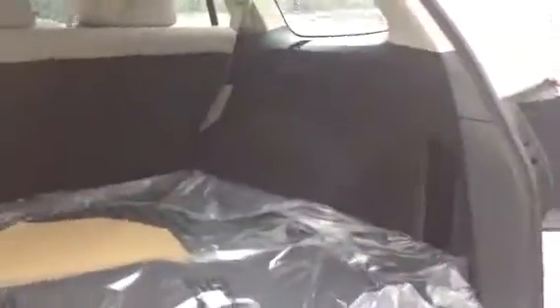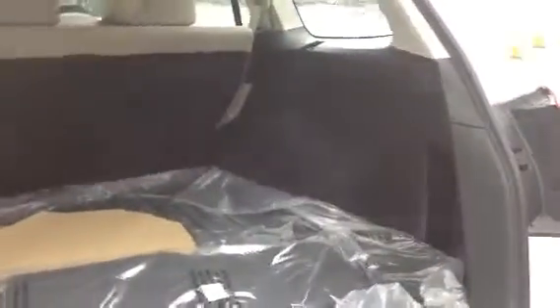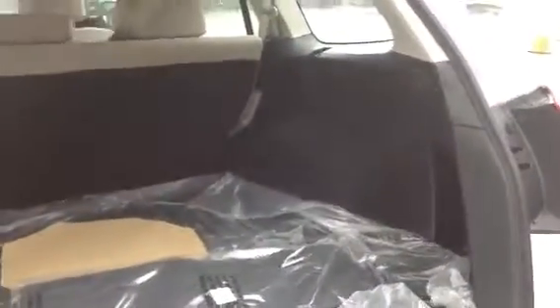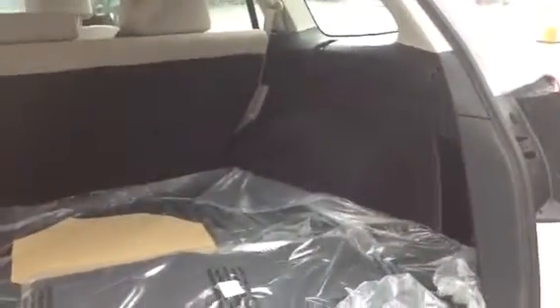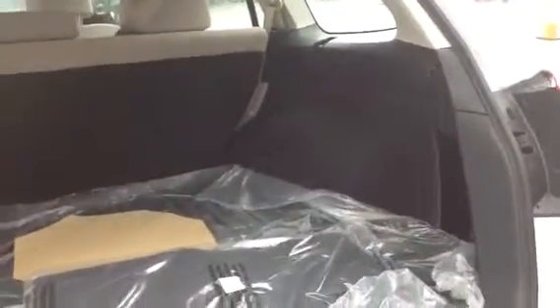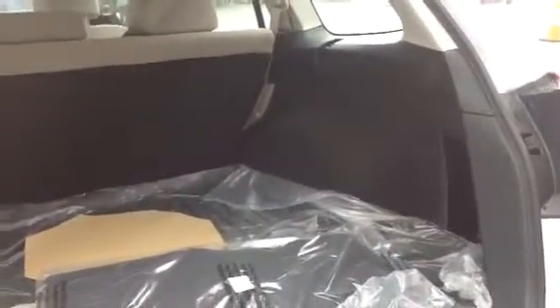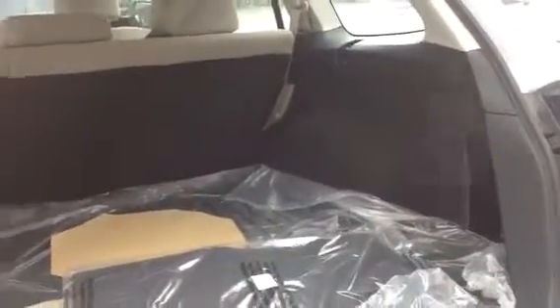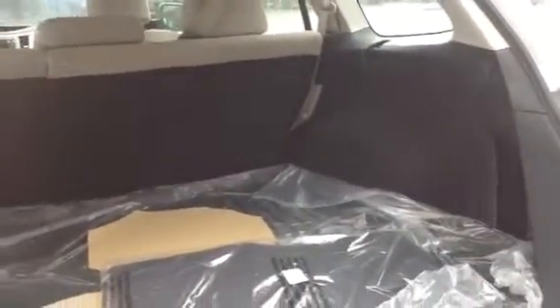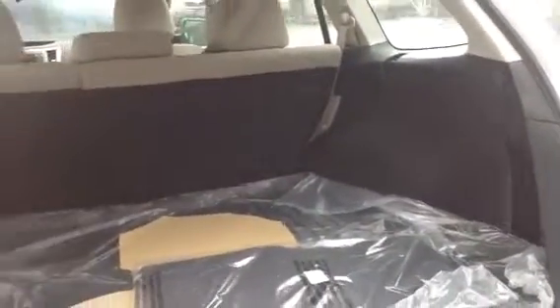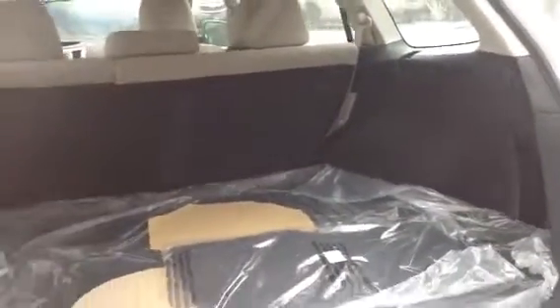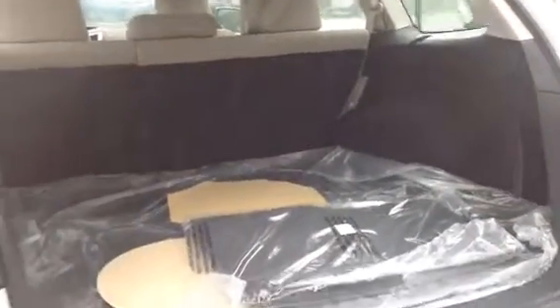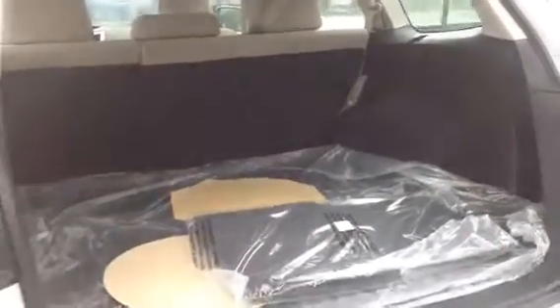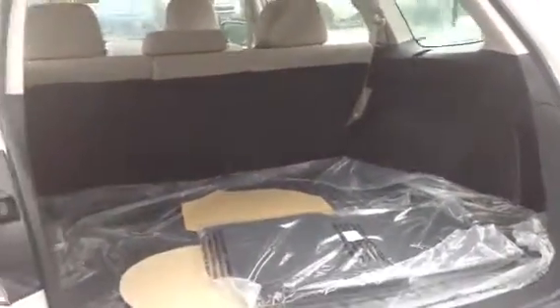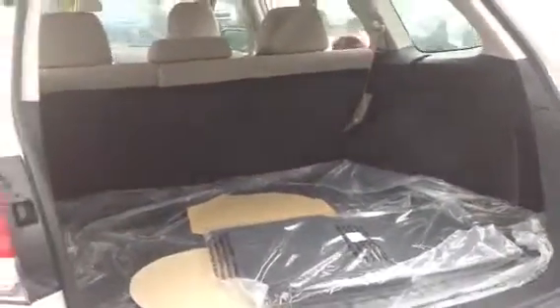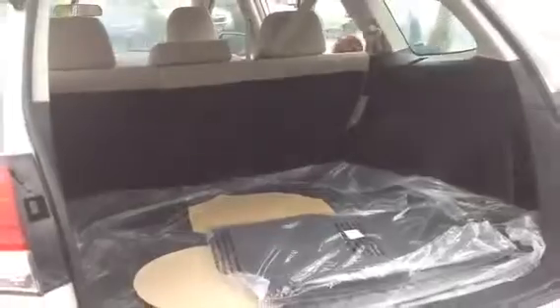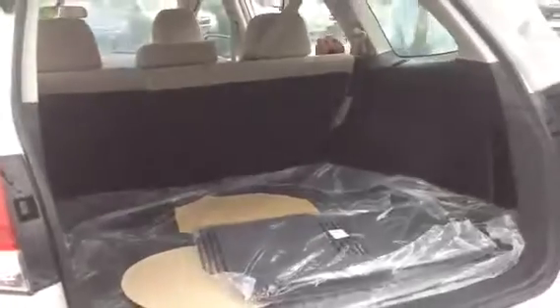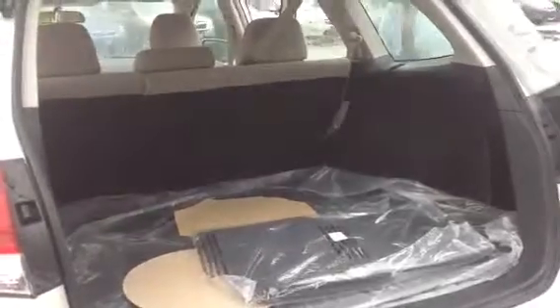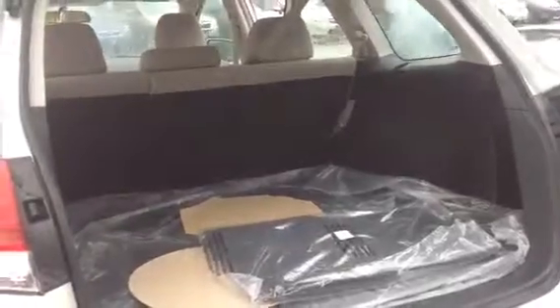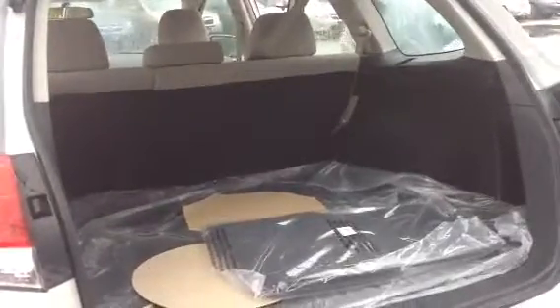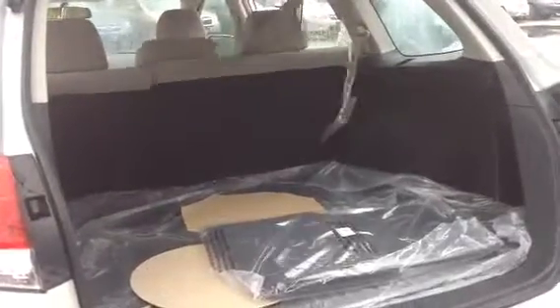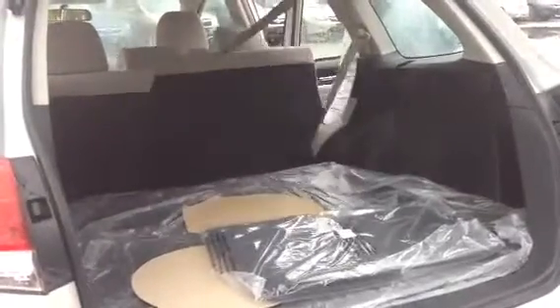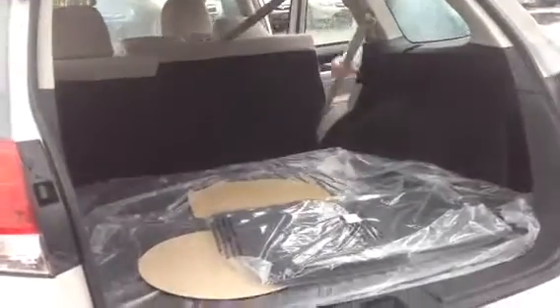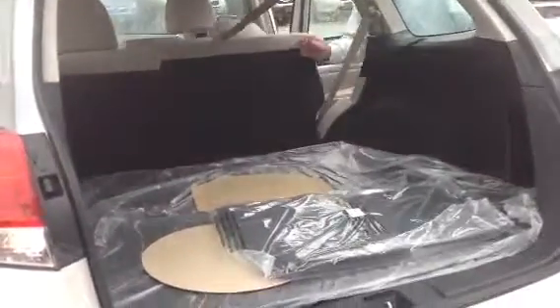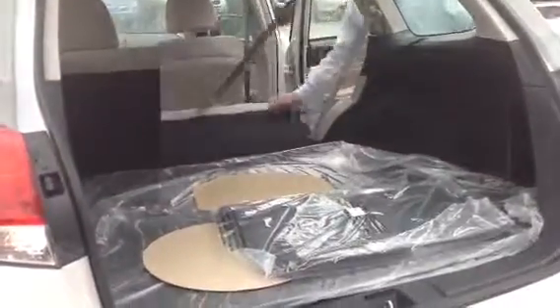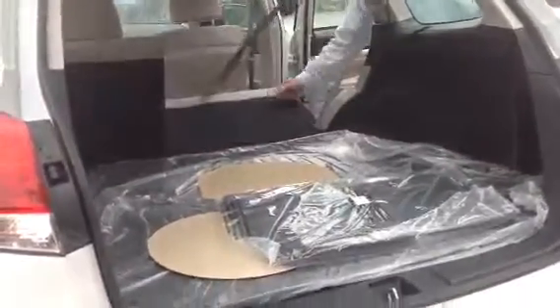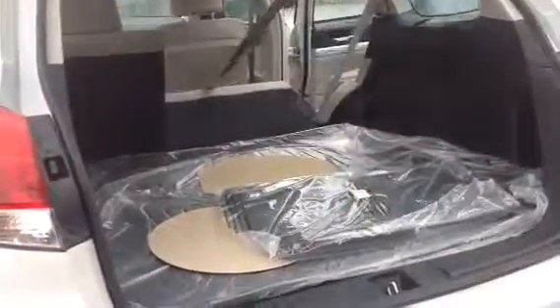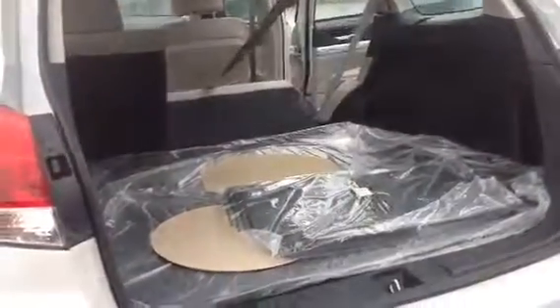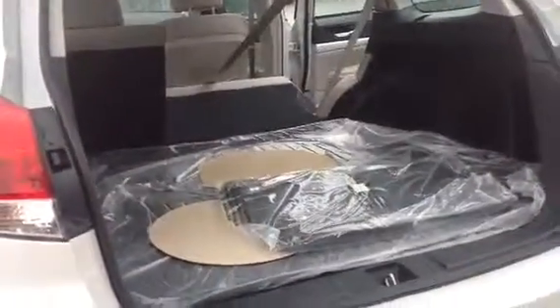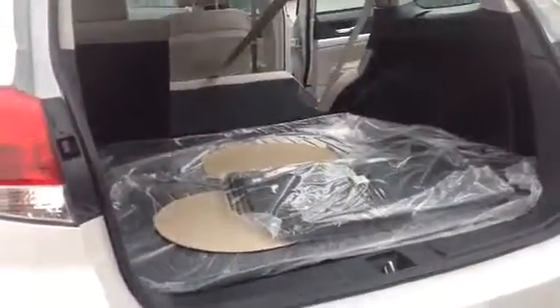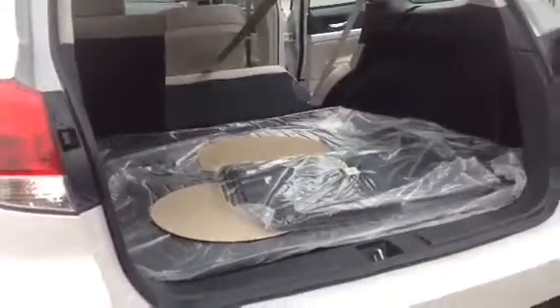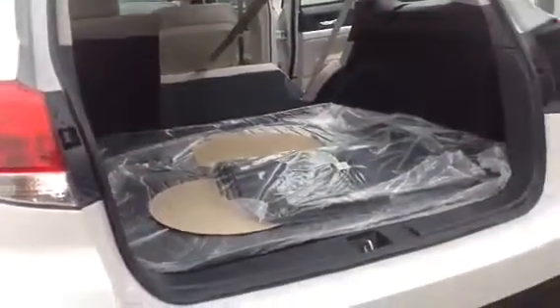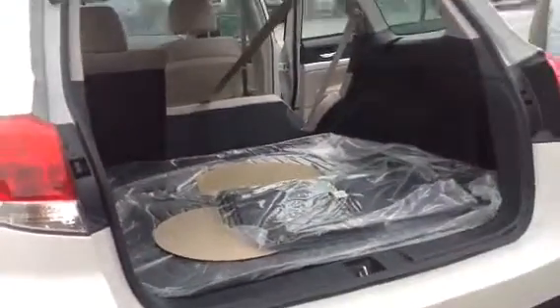The hatch lifts to give you lots of luggage space and the ability to lift these seats right down and extend that luggage space.